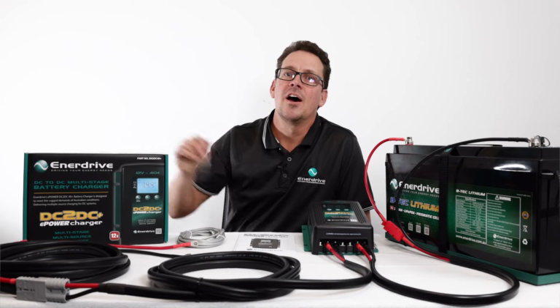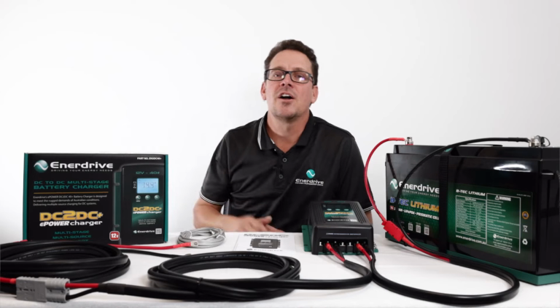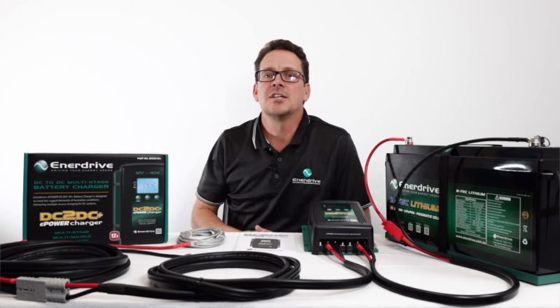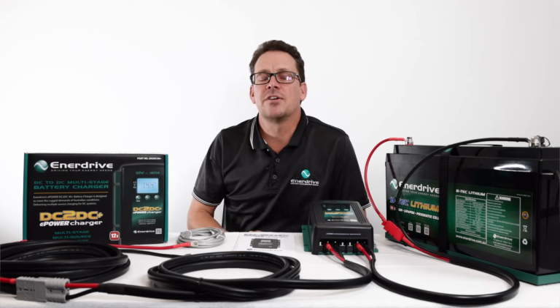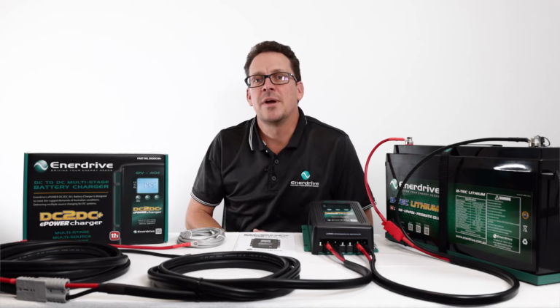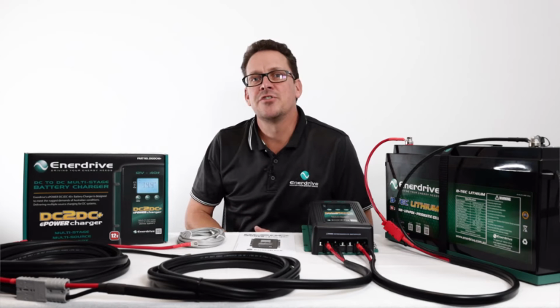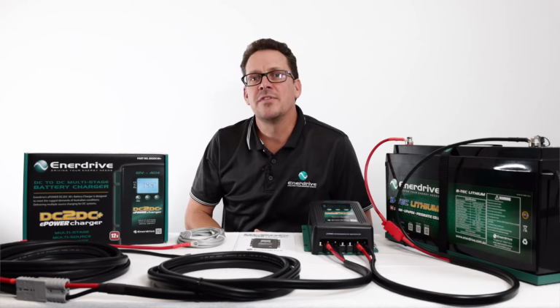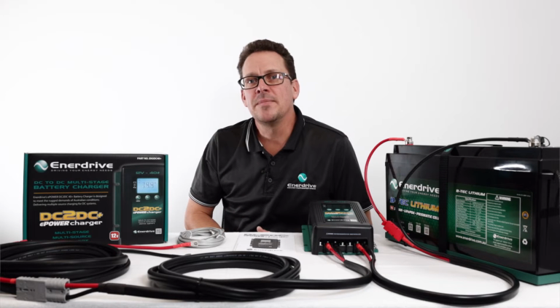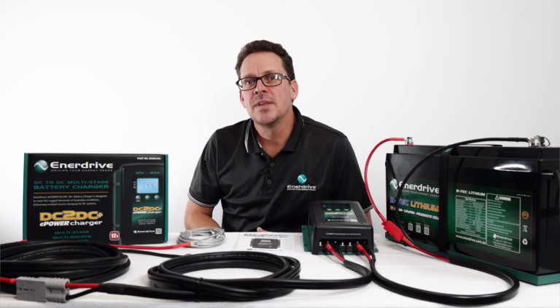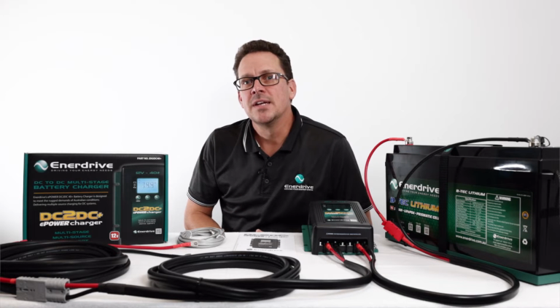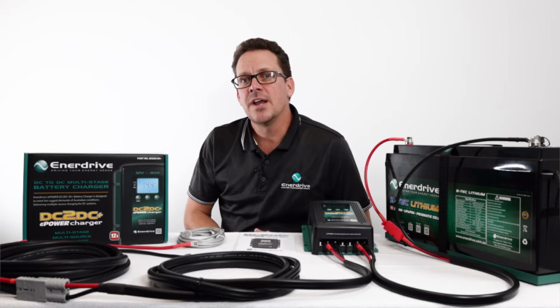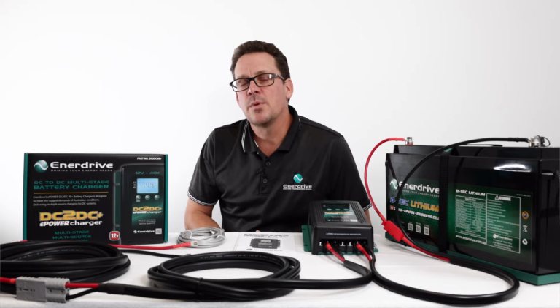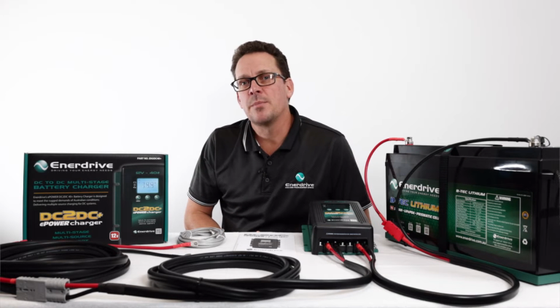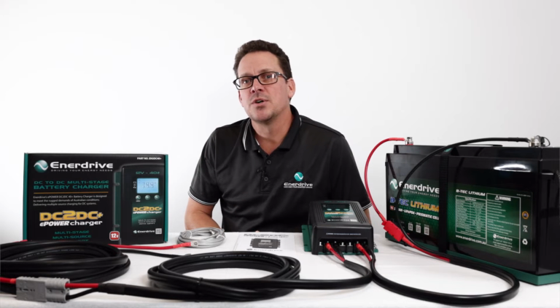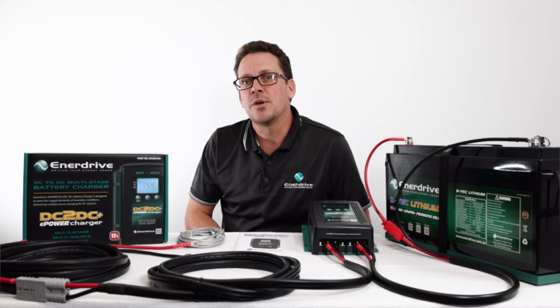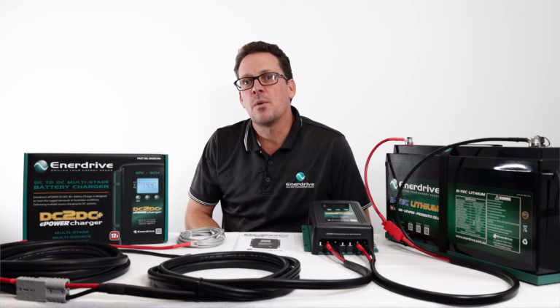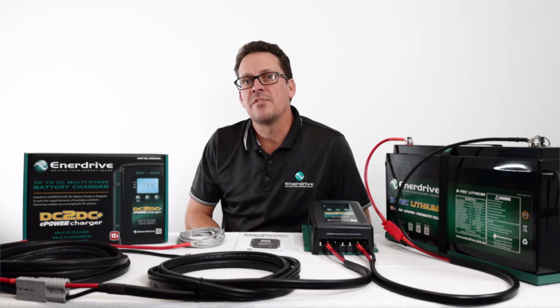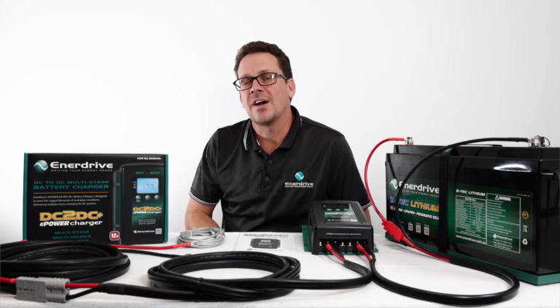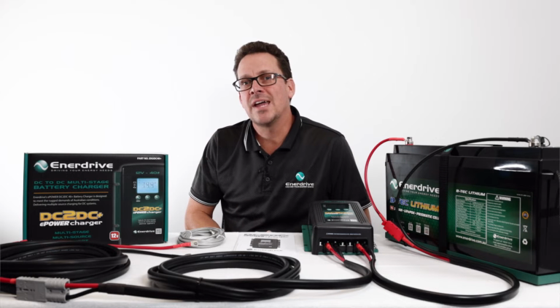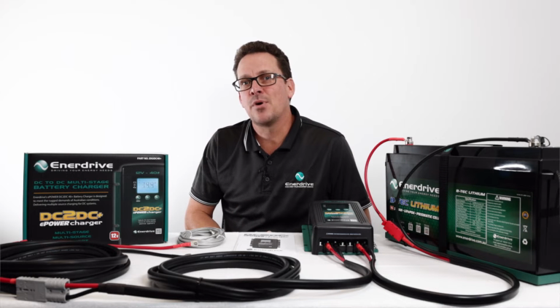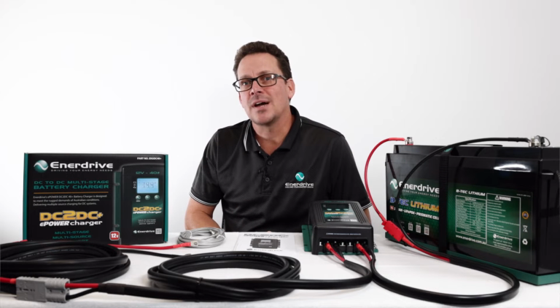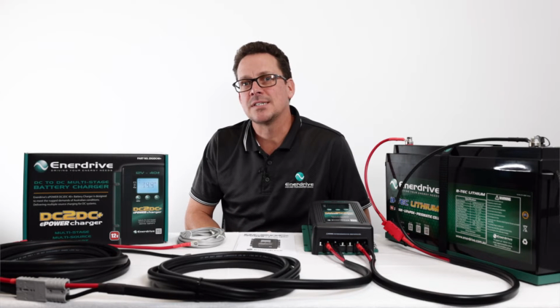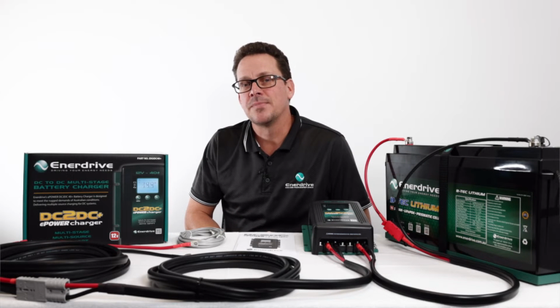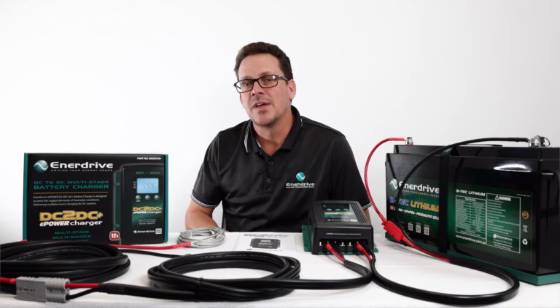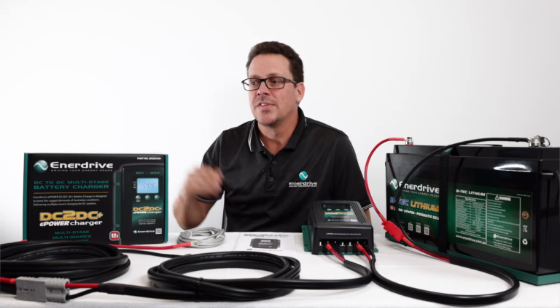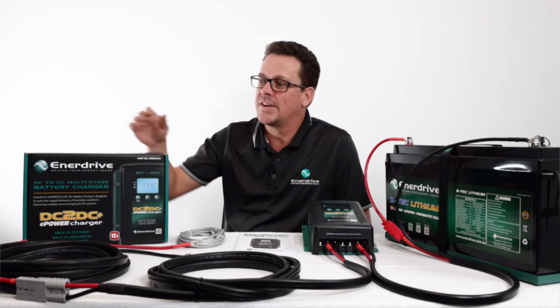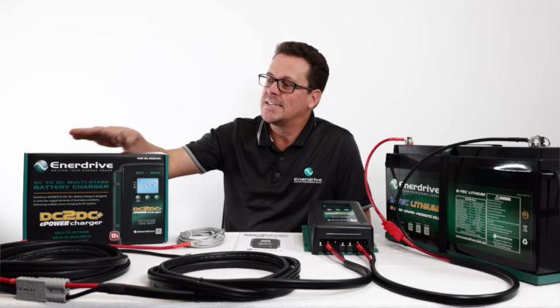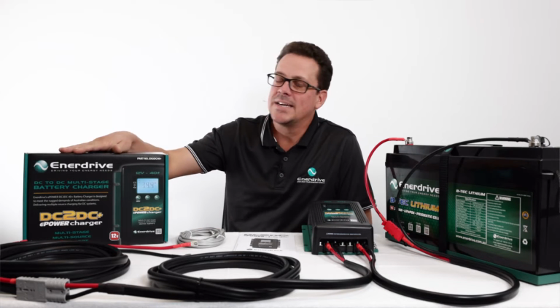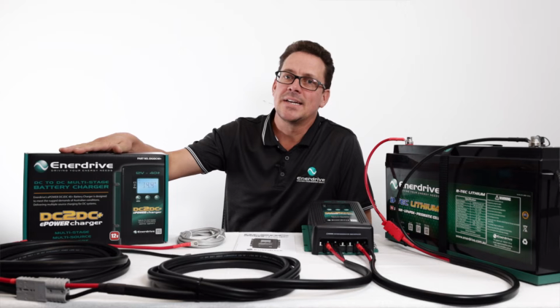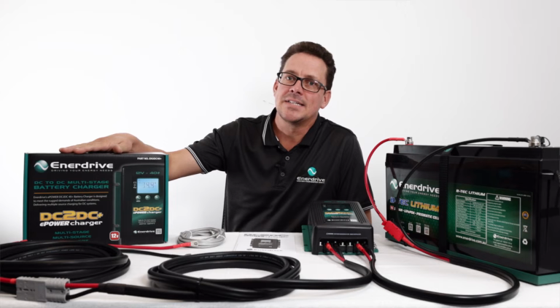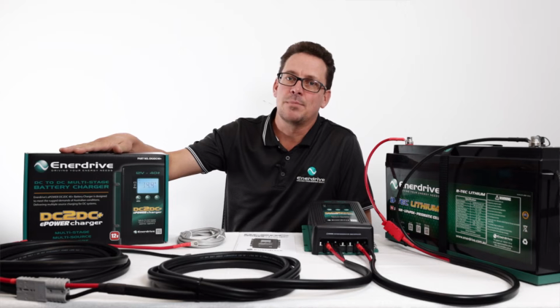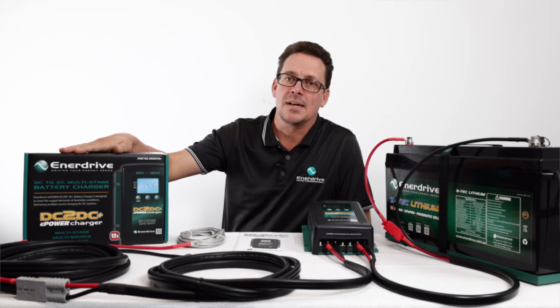Hi guys, Greg from Enidrive here. Today we're going to be talking about one of our key products, the DC to DC Plus.